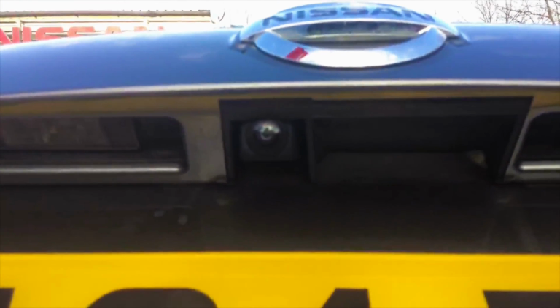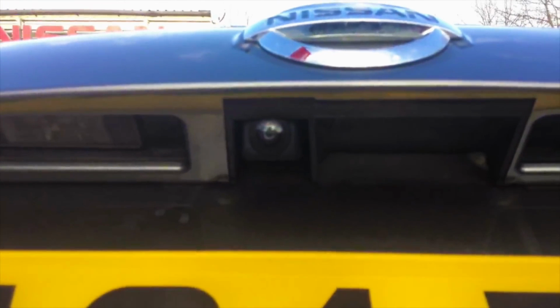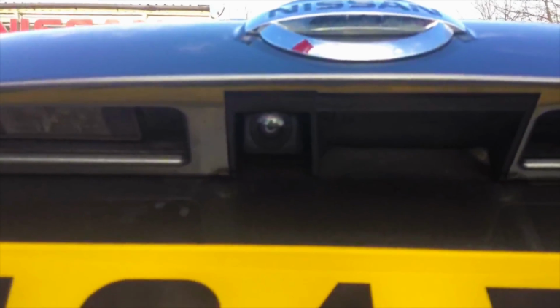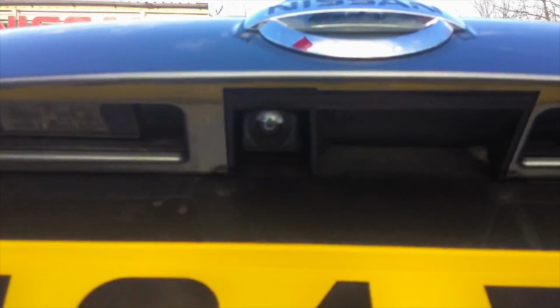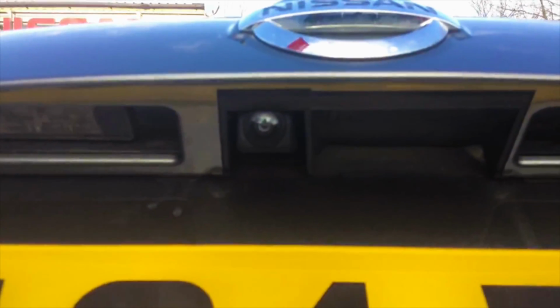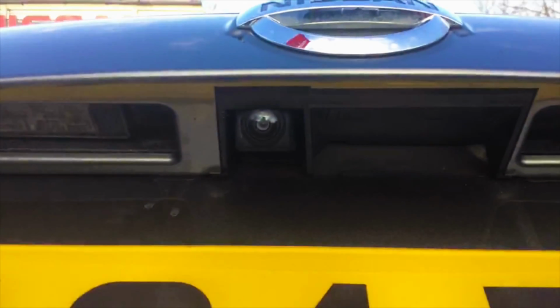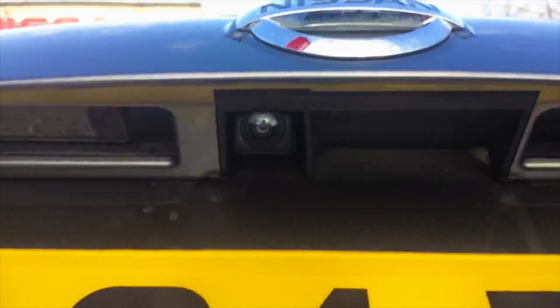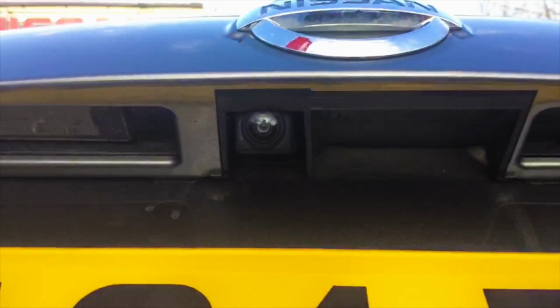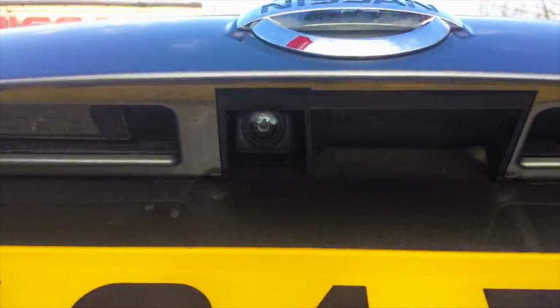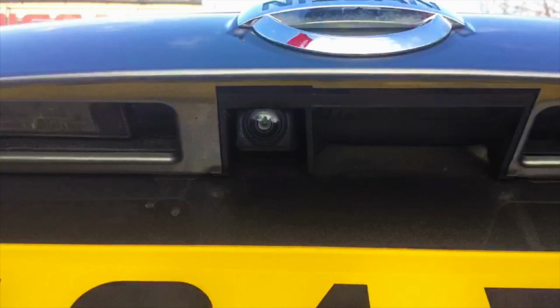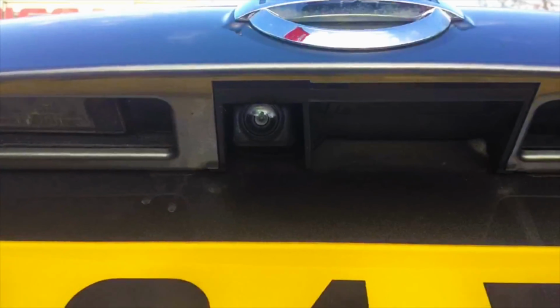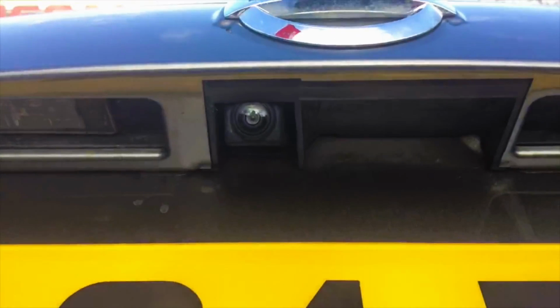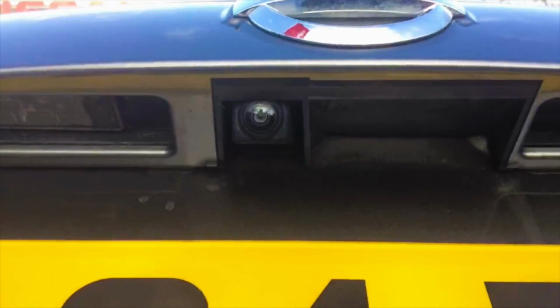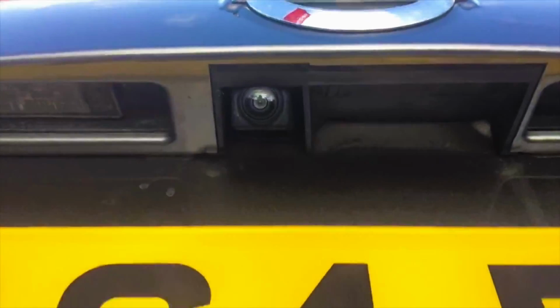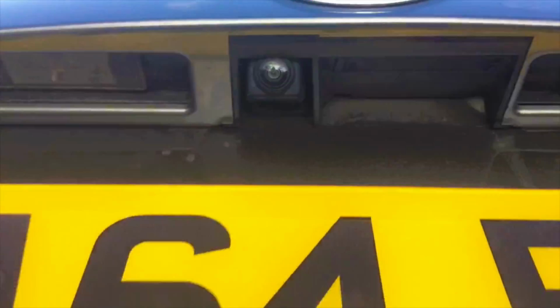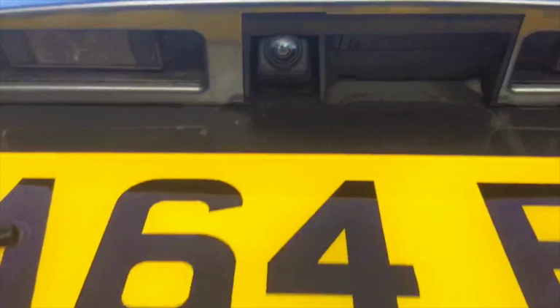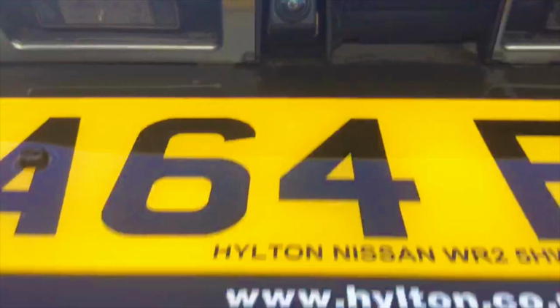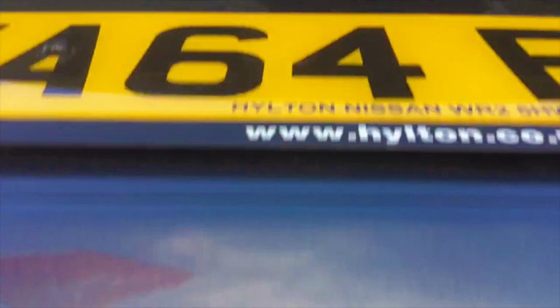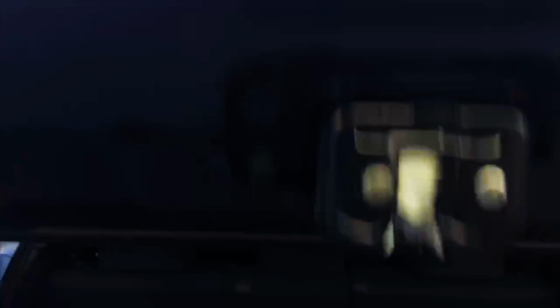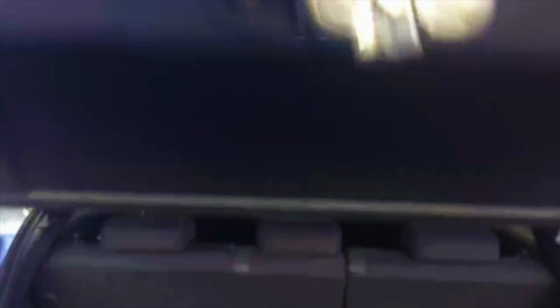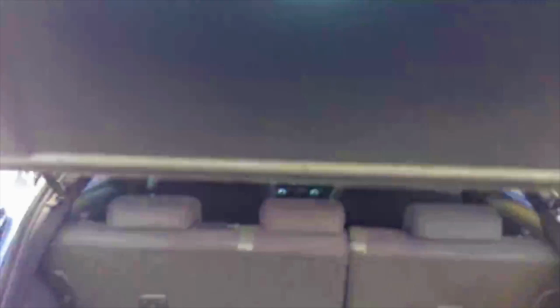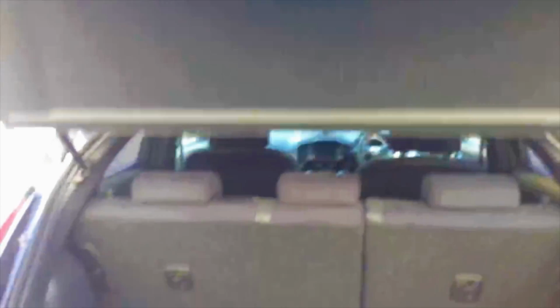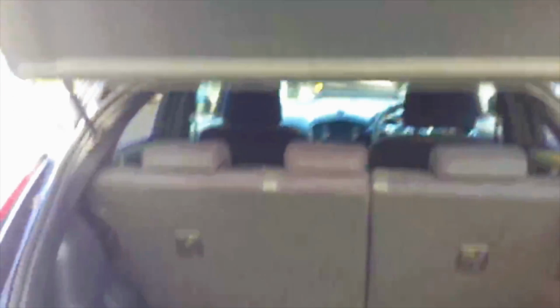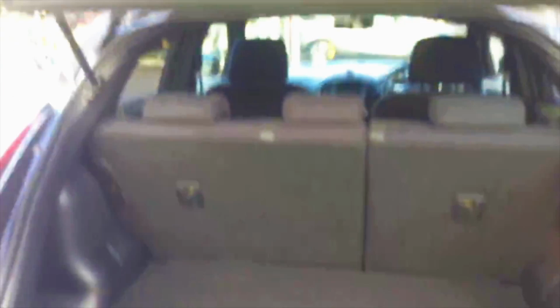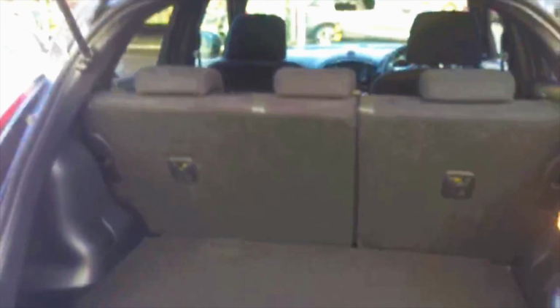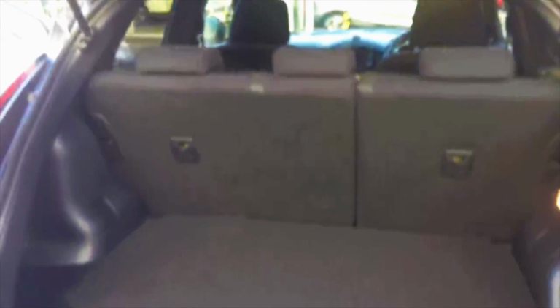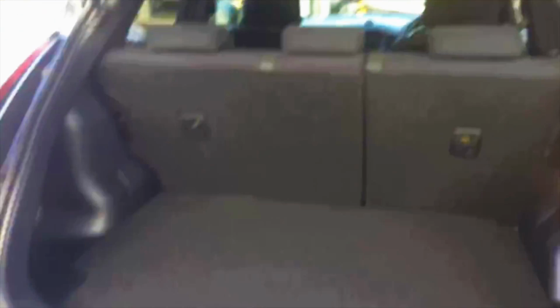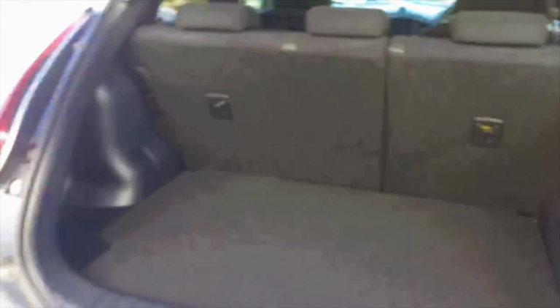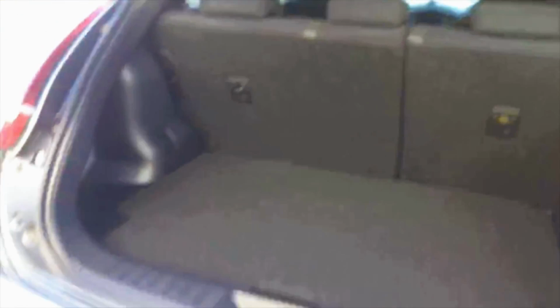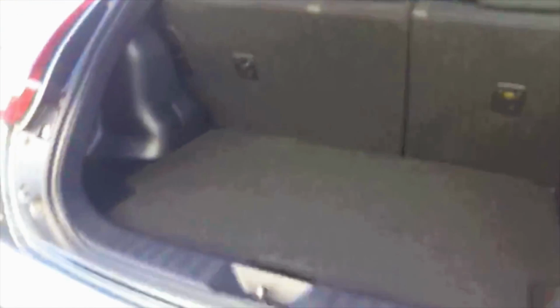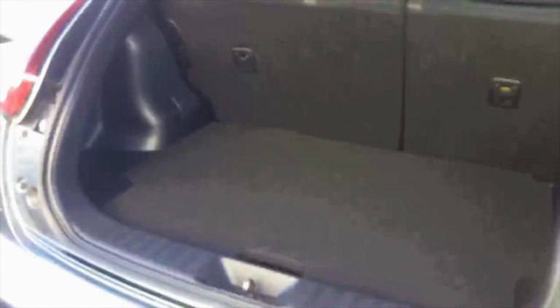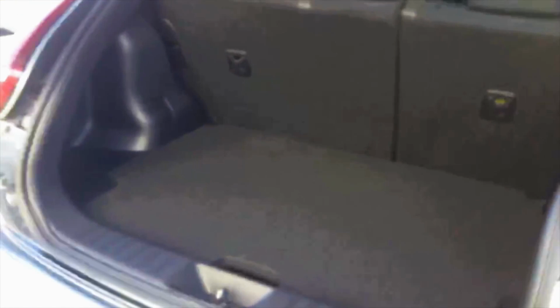Hello and welcome to Hilton Nissan in Worcester. My name's David and I'm going to talk you around this Nissan Juke that we're currently having in stock here today.